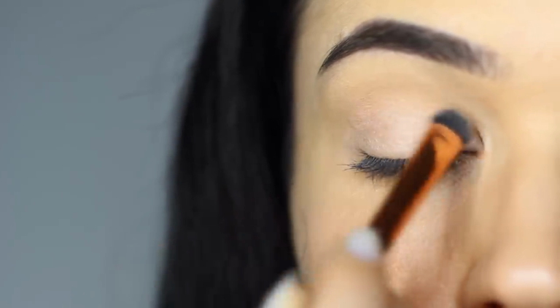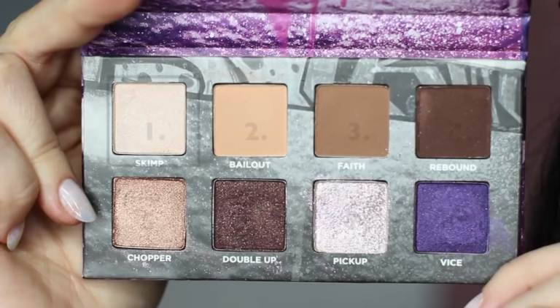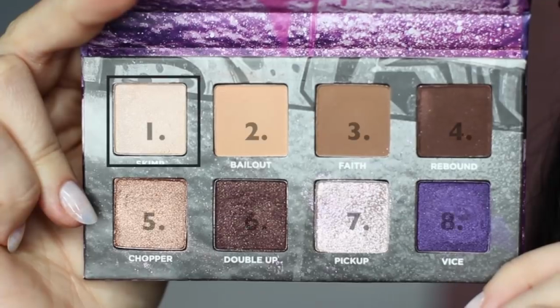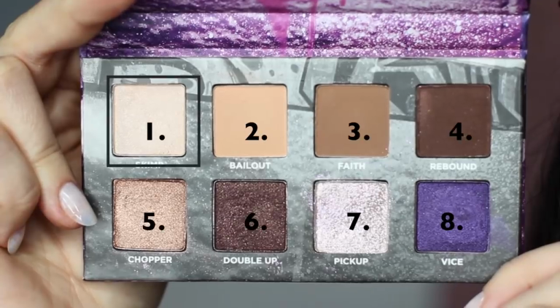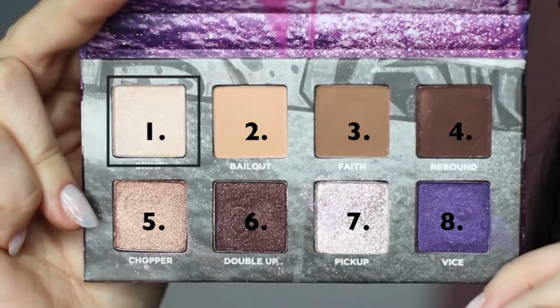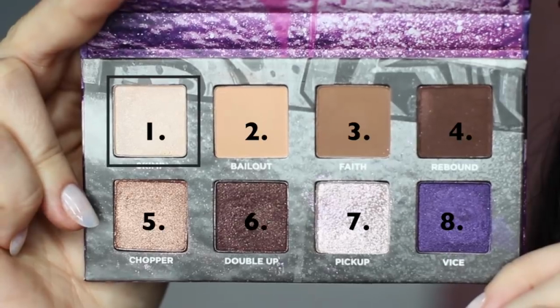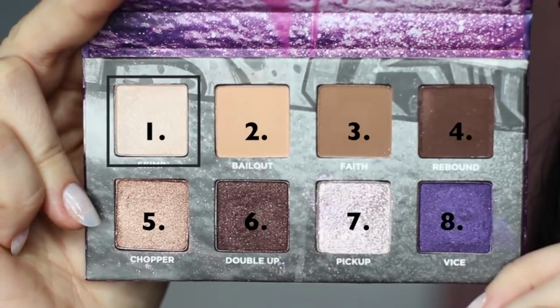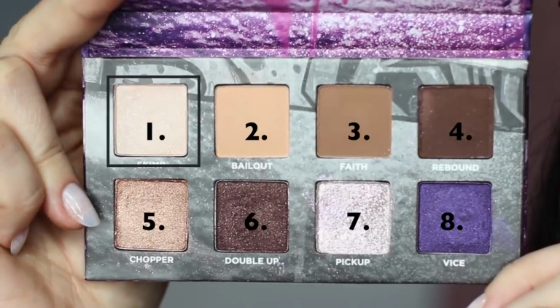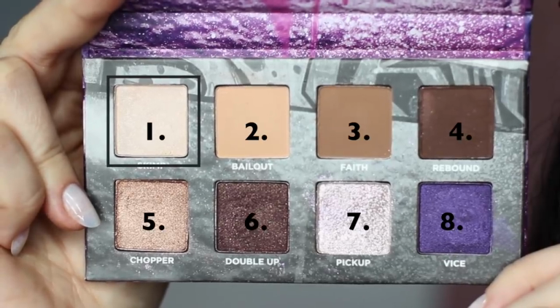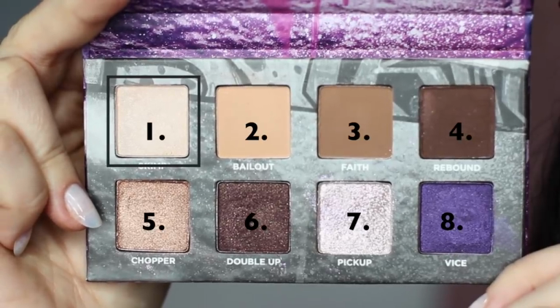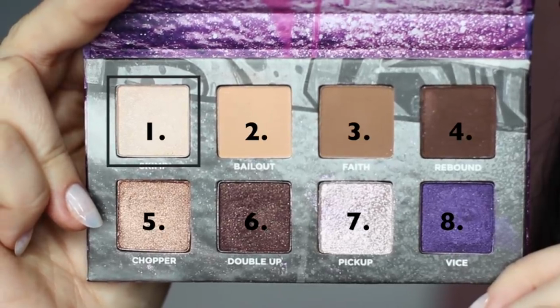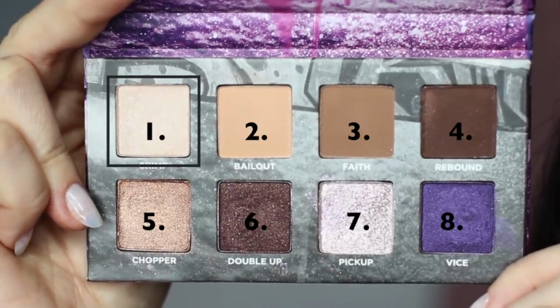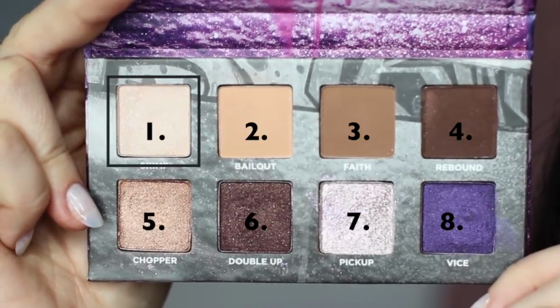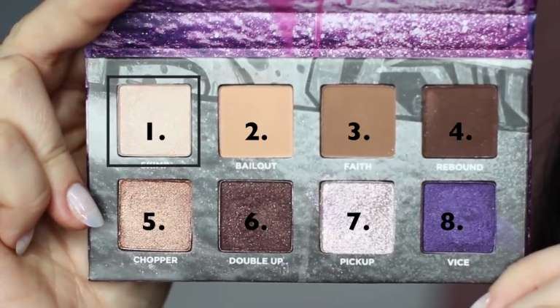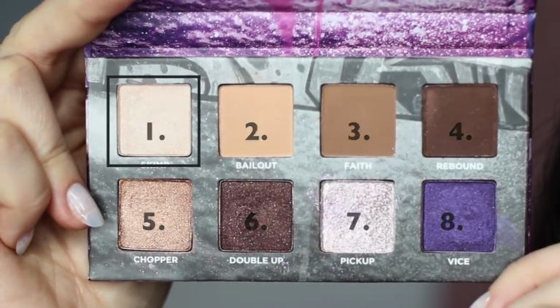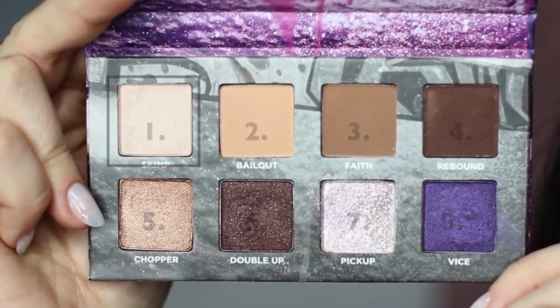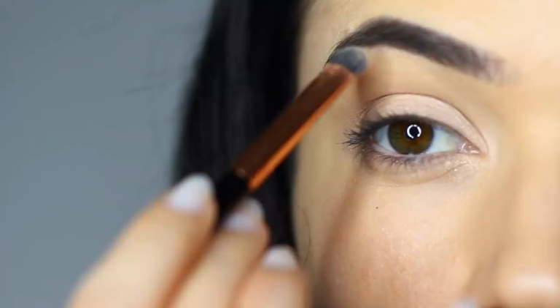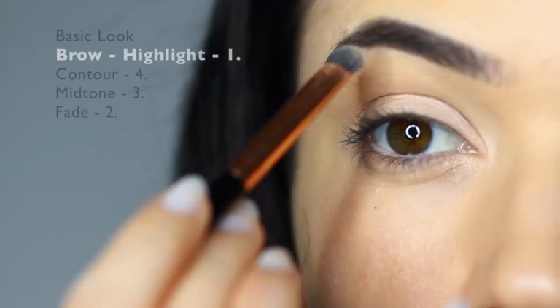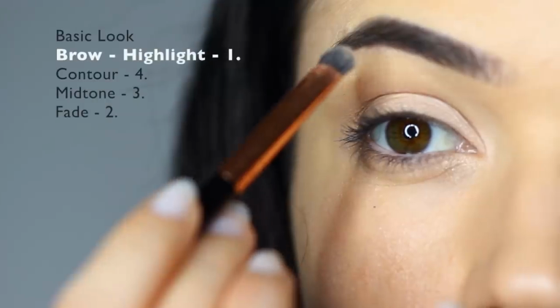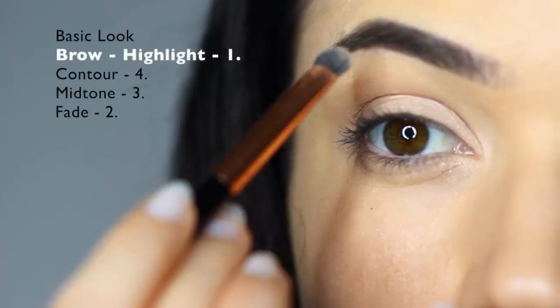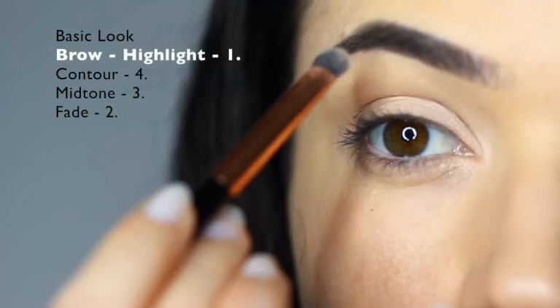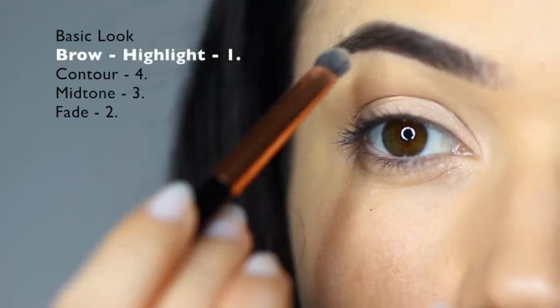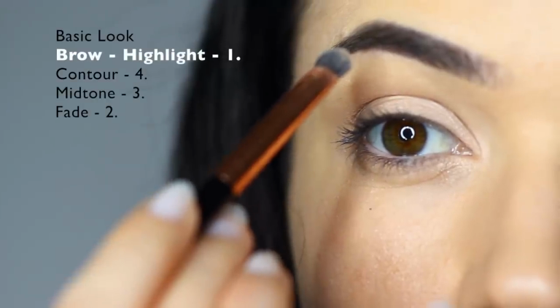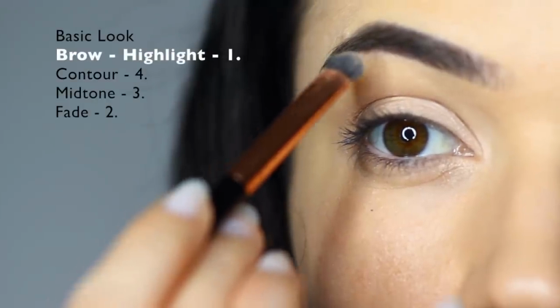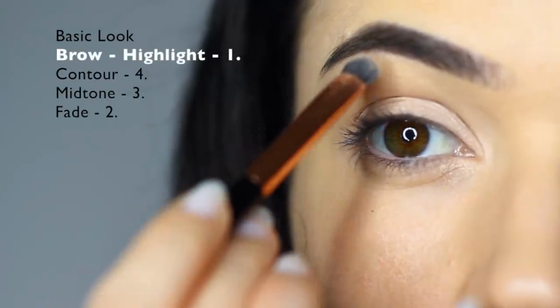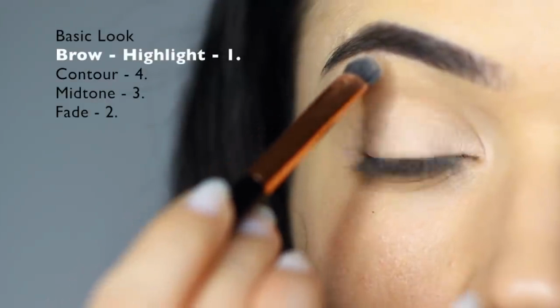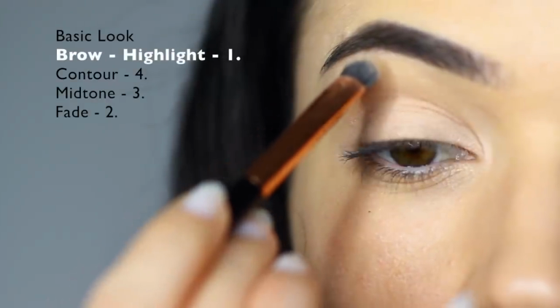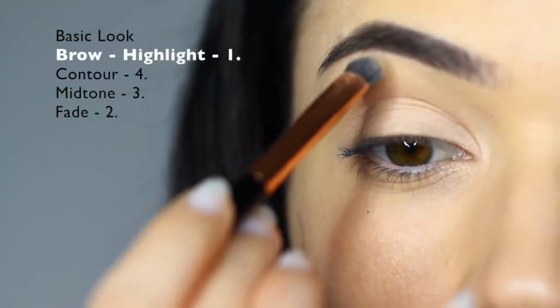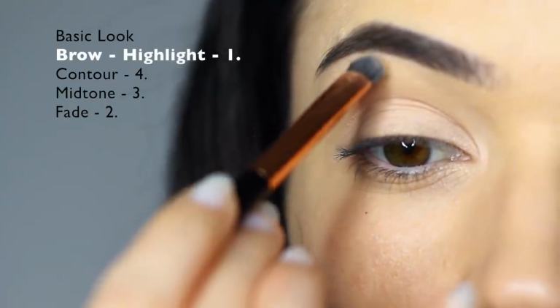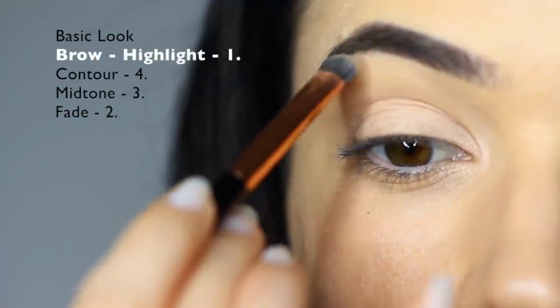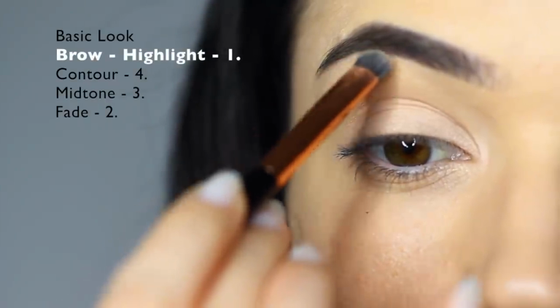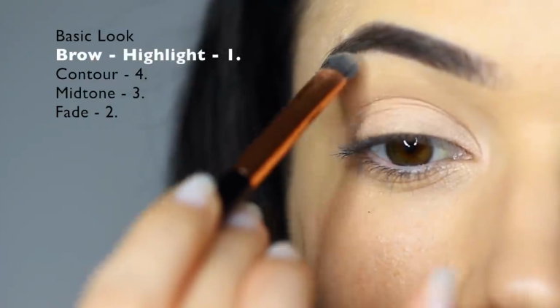Taking shade number one again, we're going to apply this just underneath the brows to add a slight highlight.